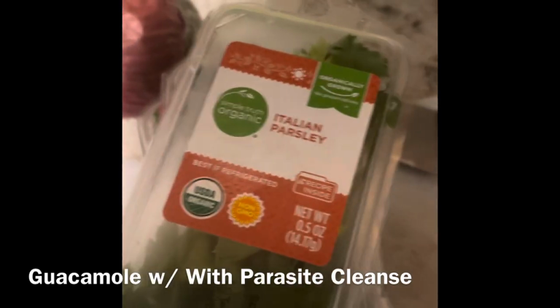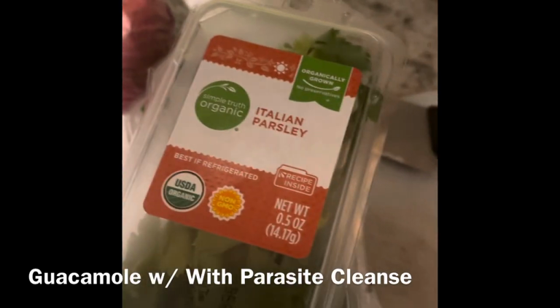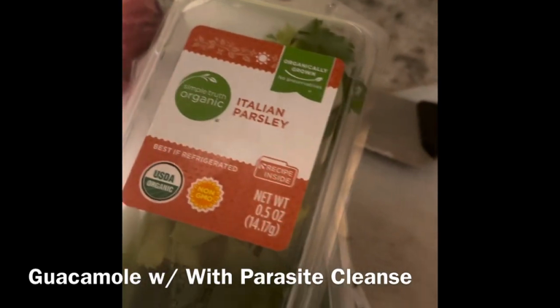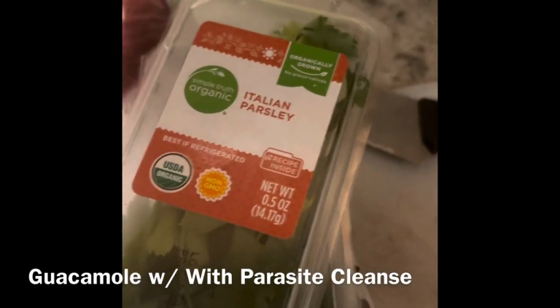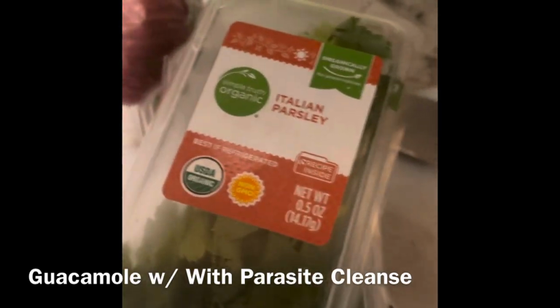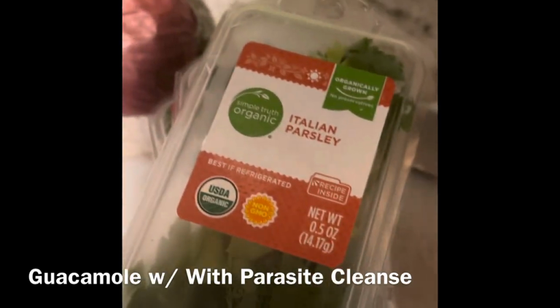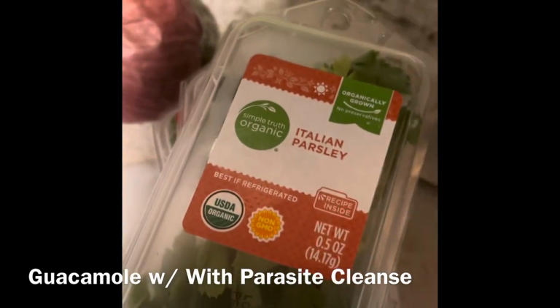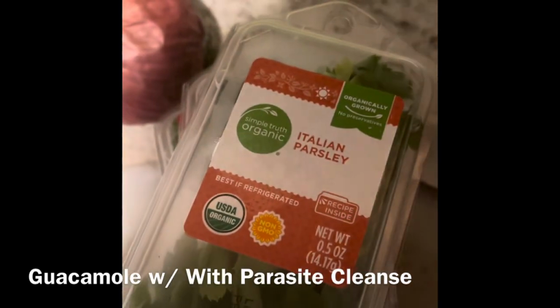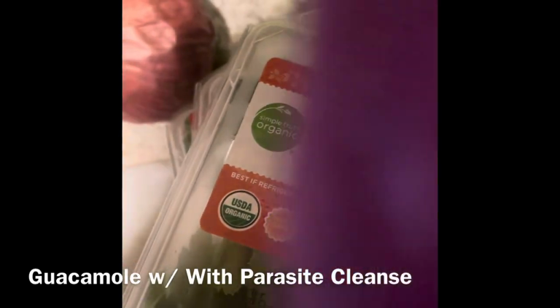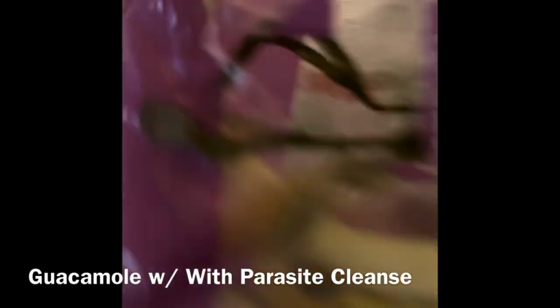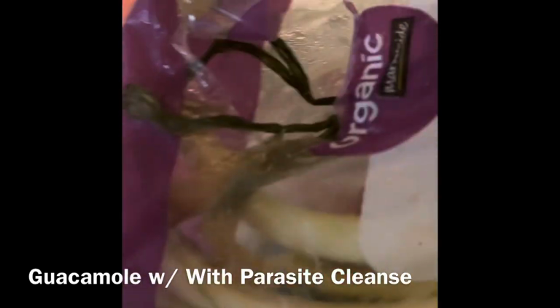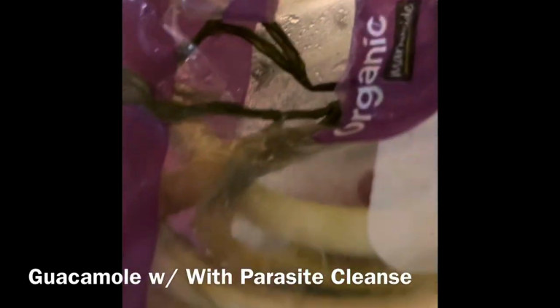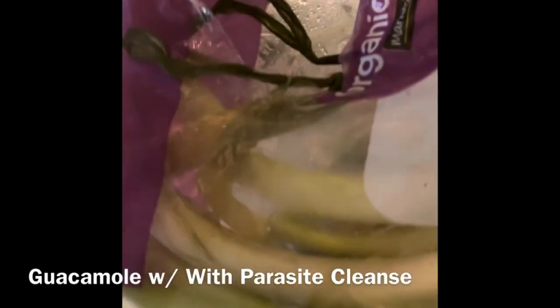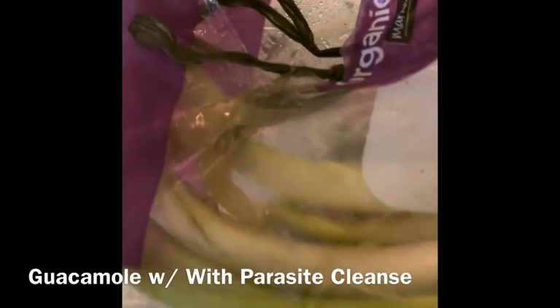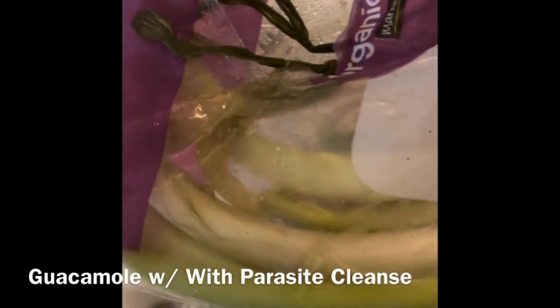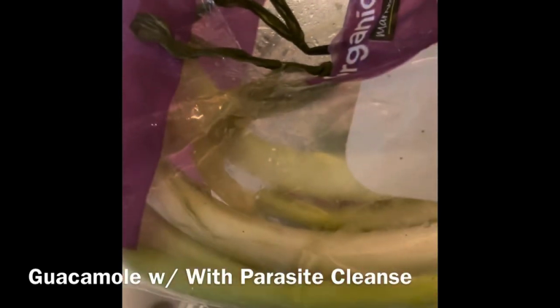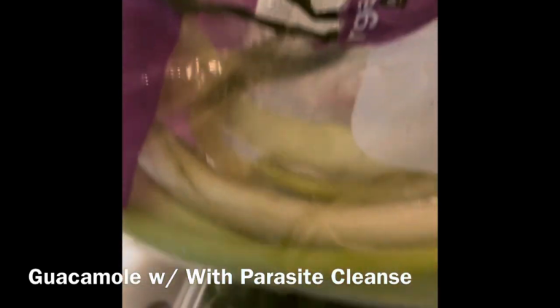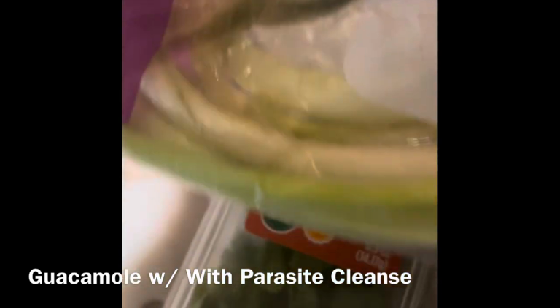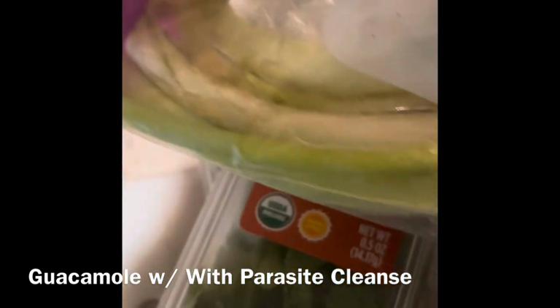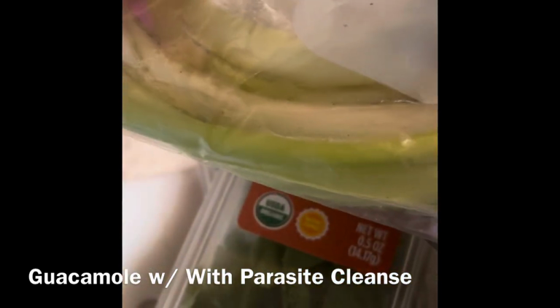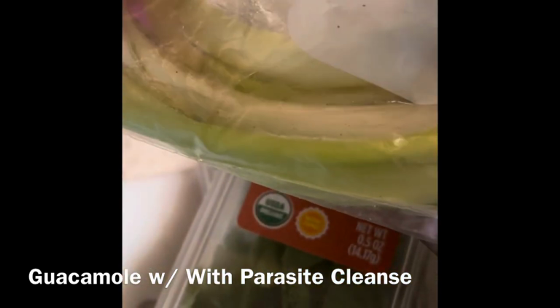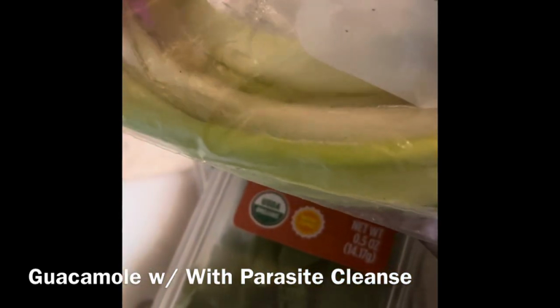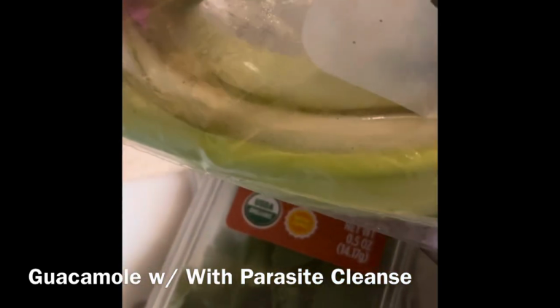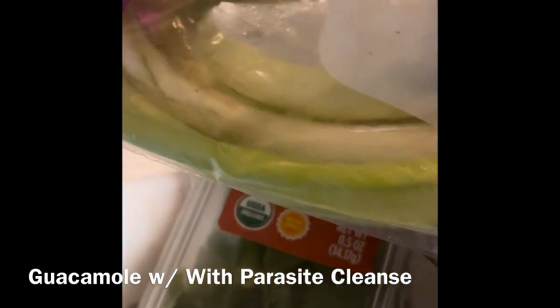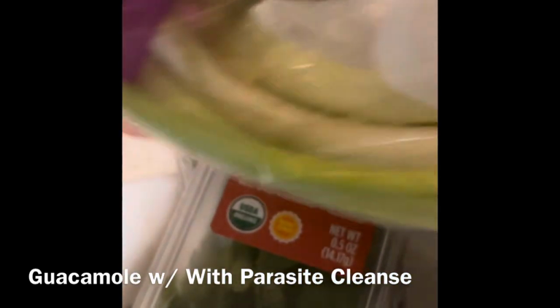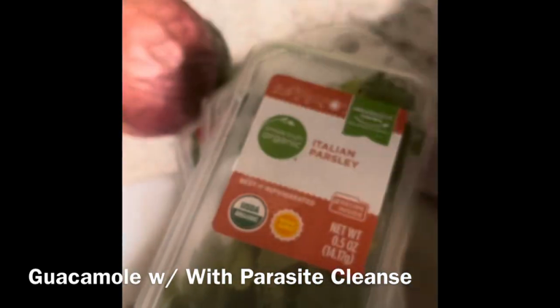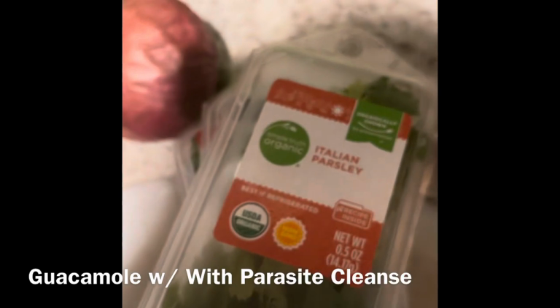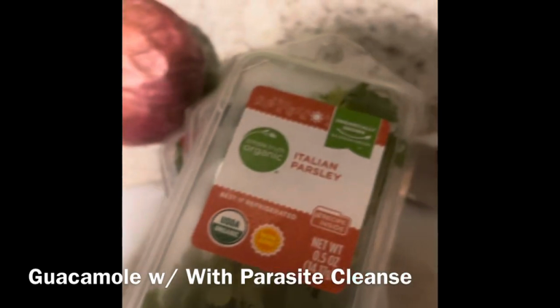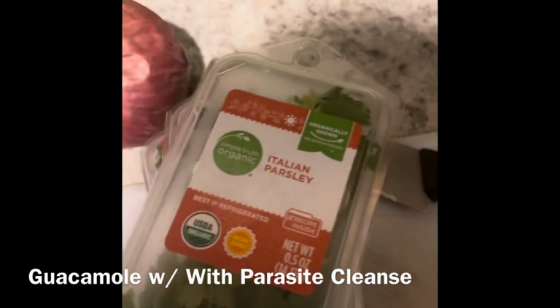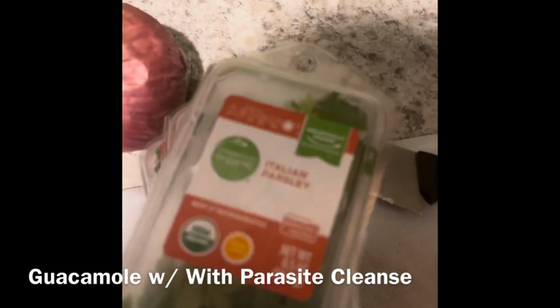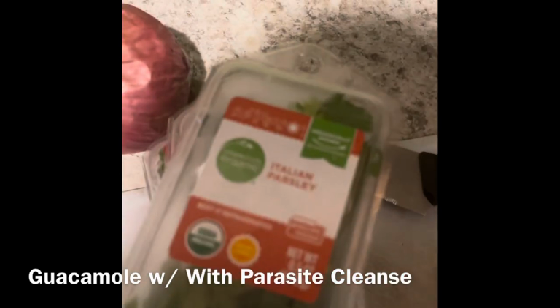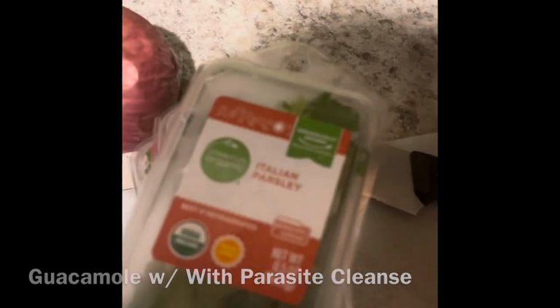Parsley and I'm going to use this green onion as well as the red onion.